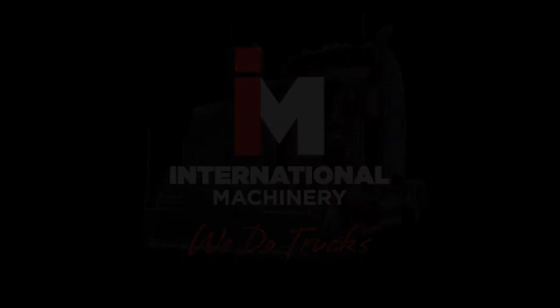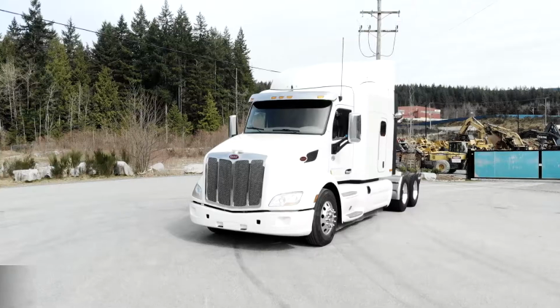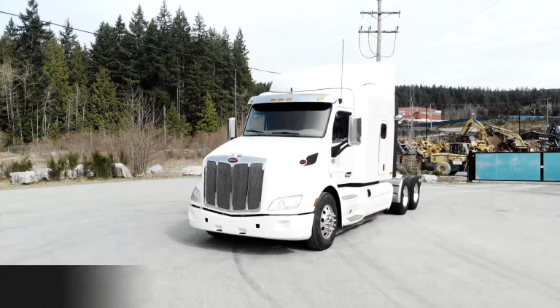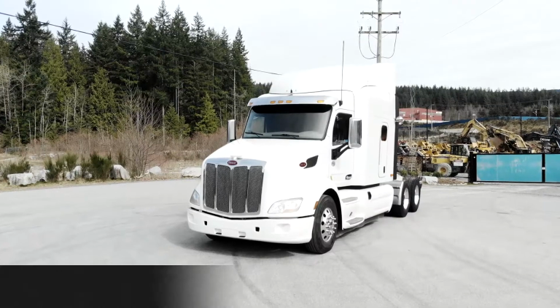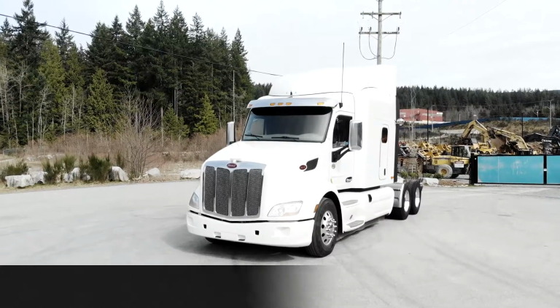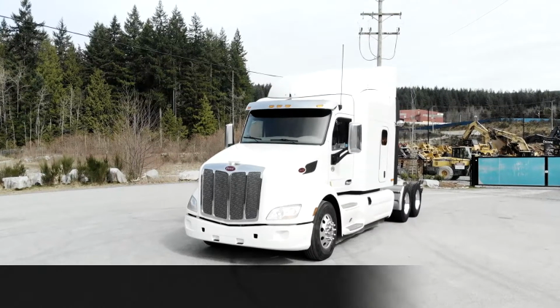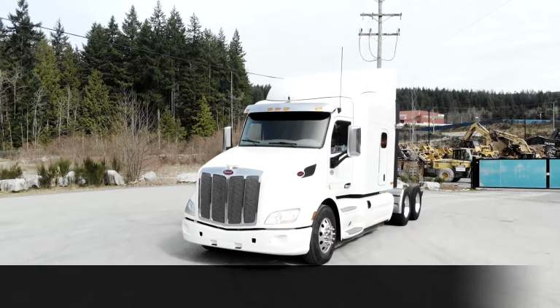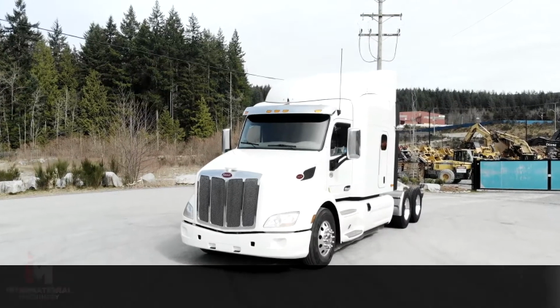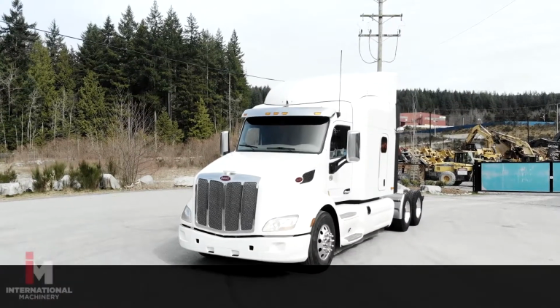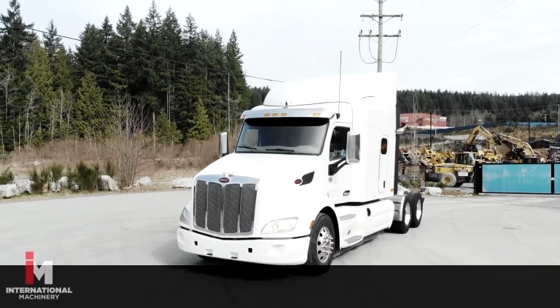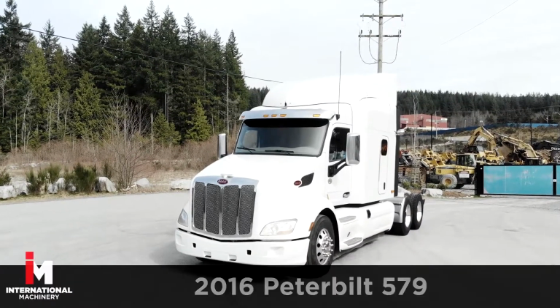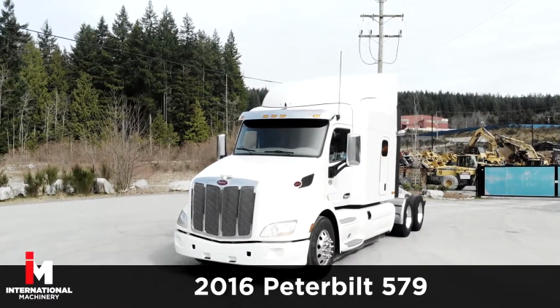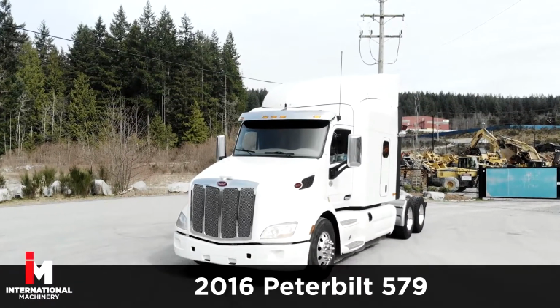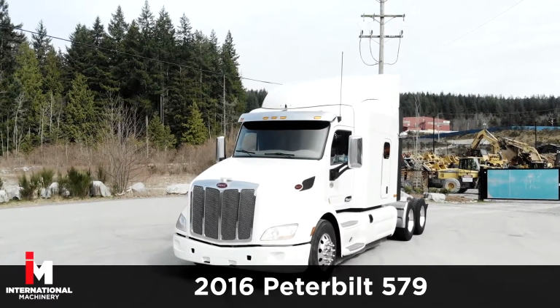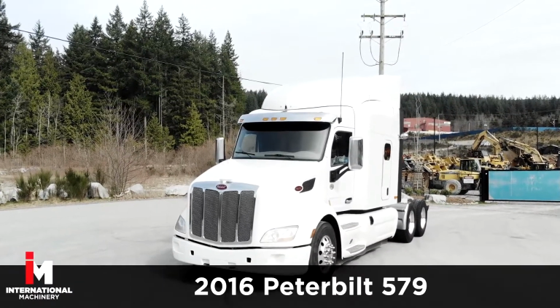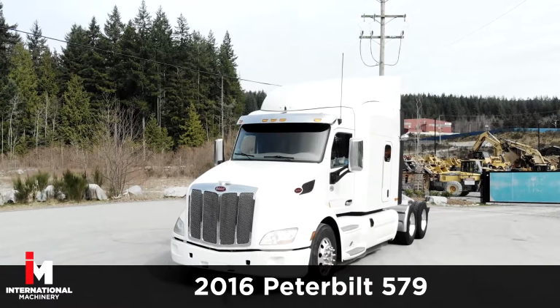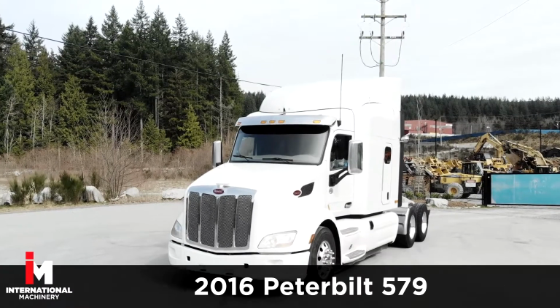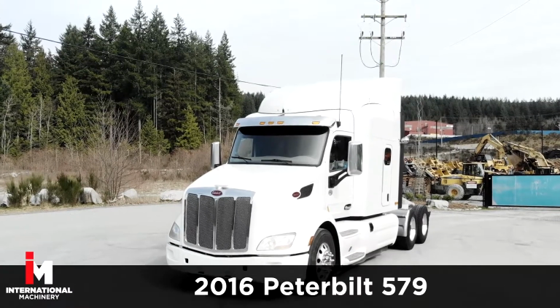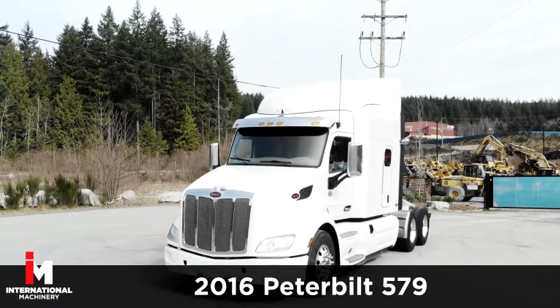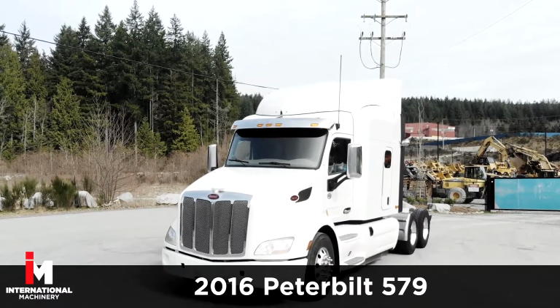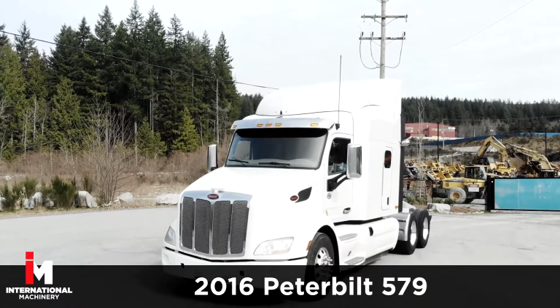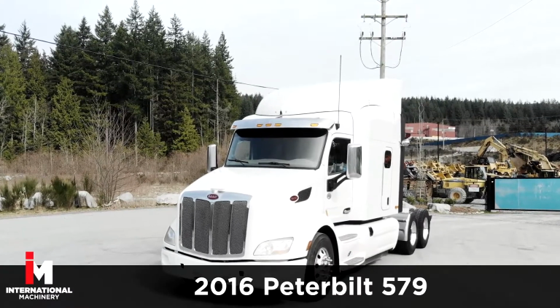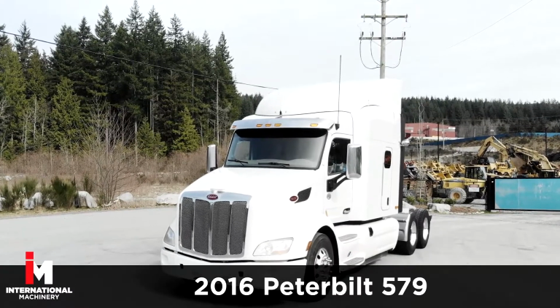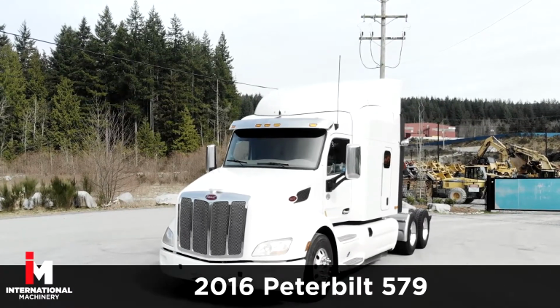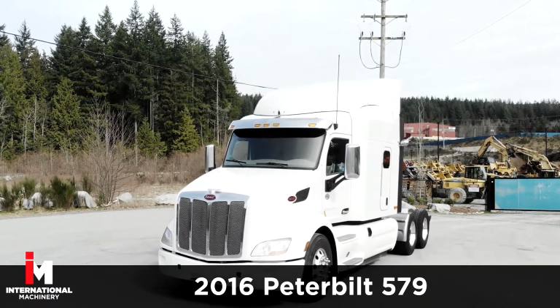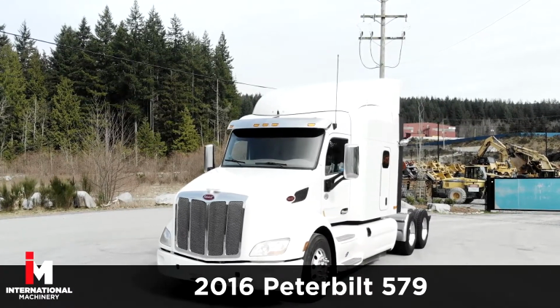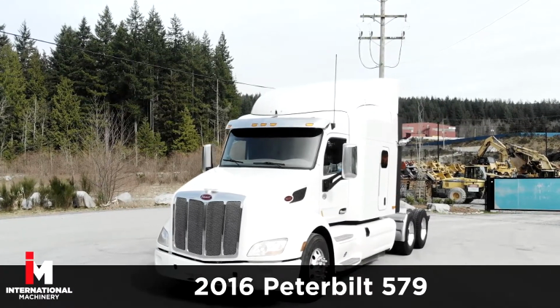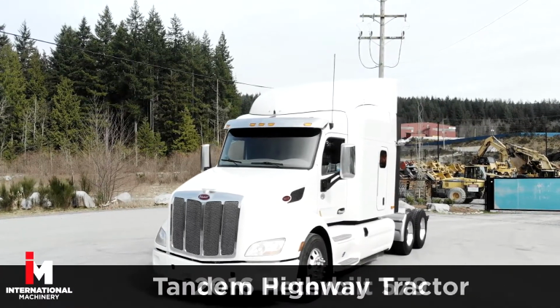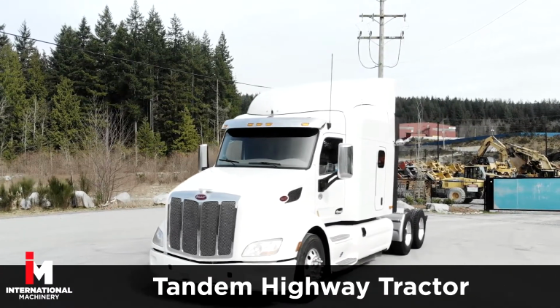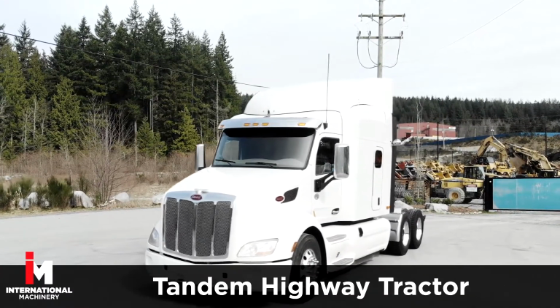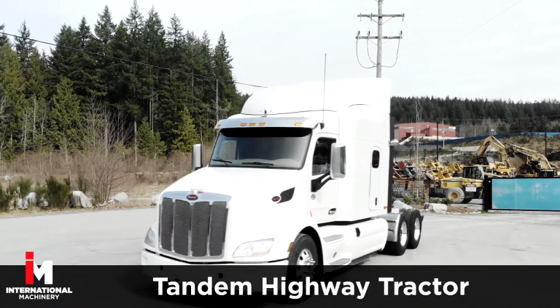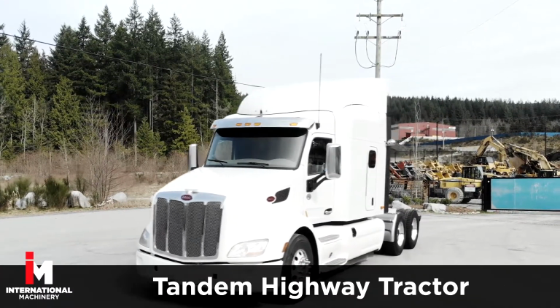Today, we're featuring a 2016 Peterbilt 579 Tandem Highway Tractor.